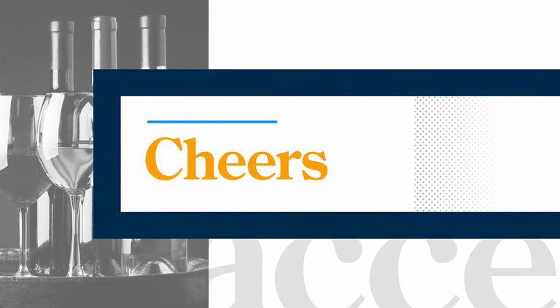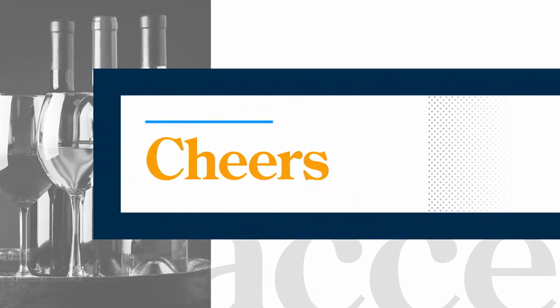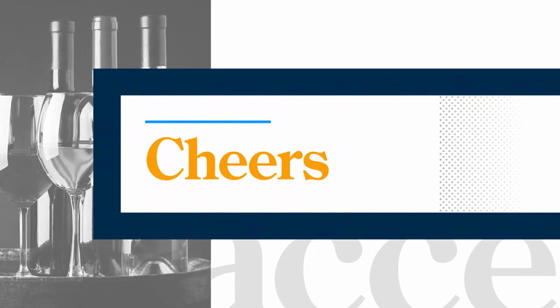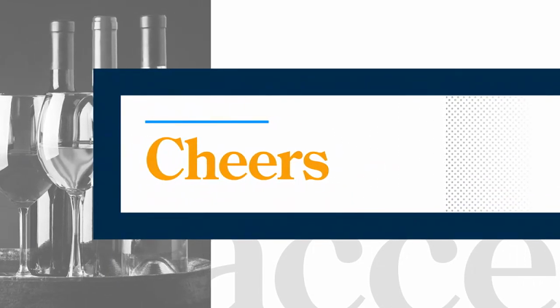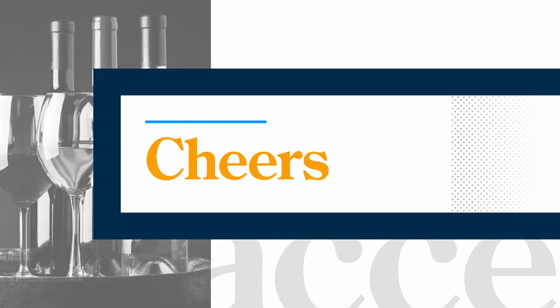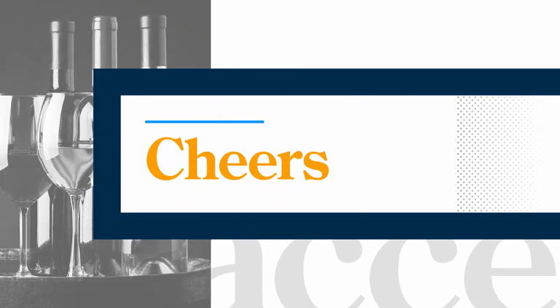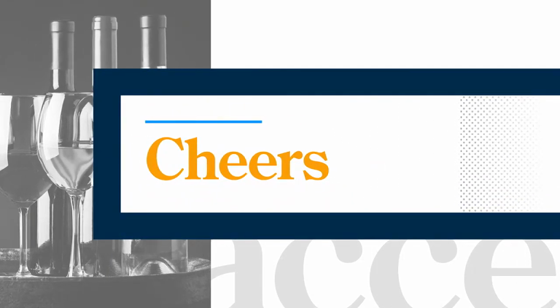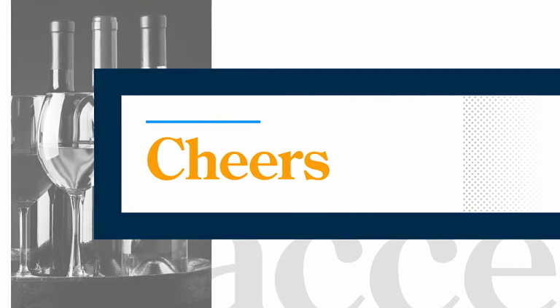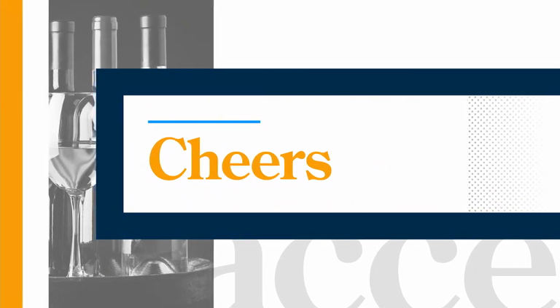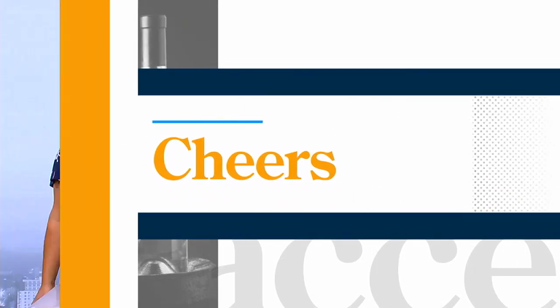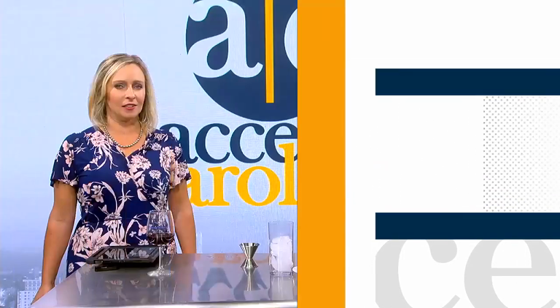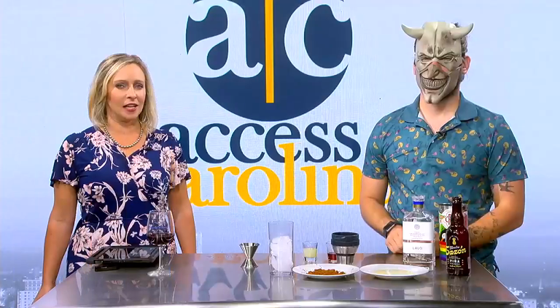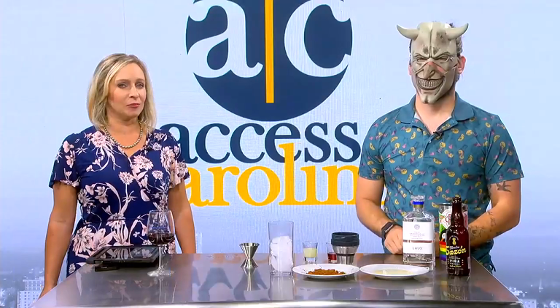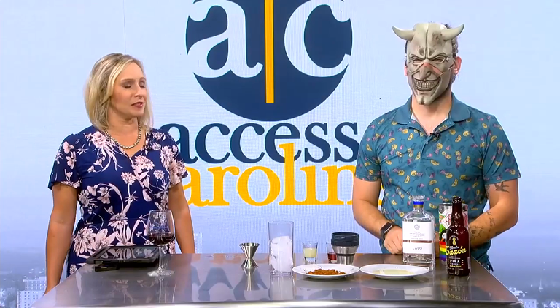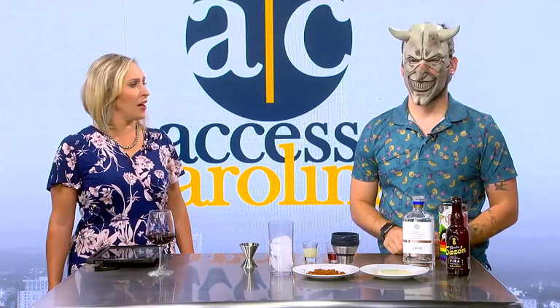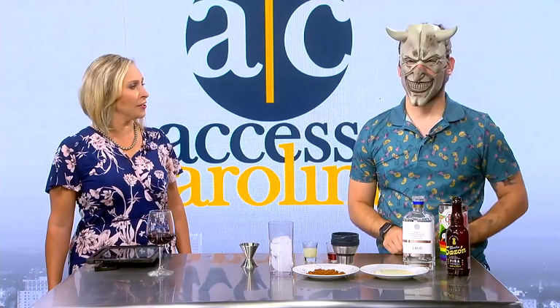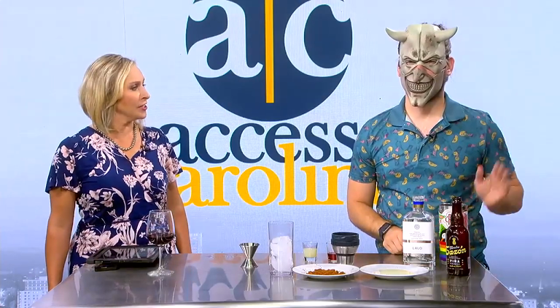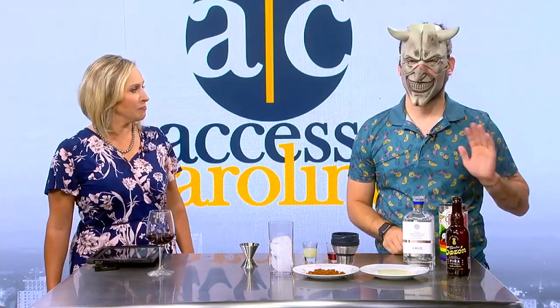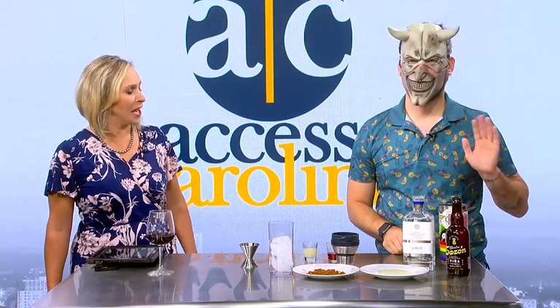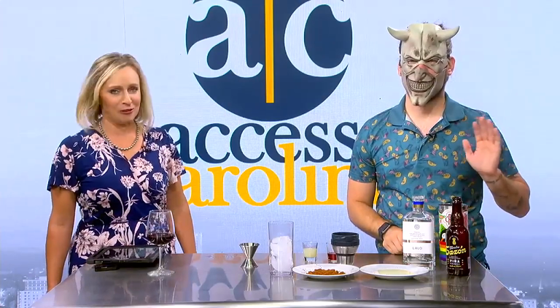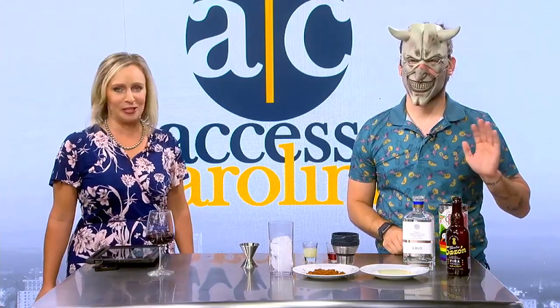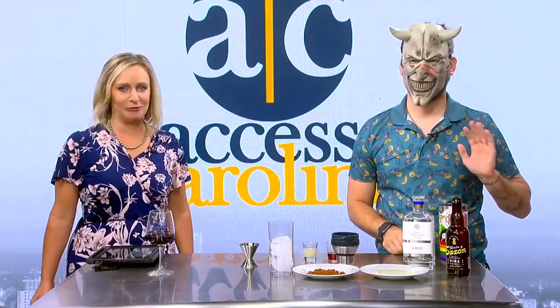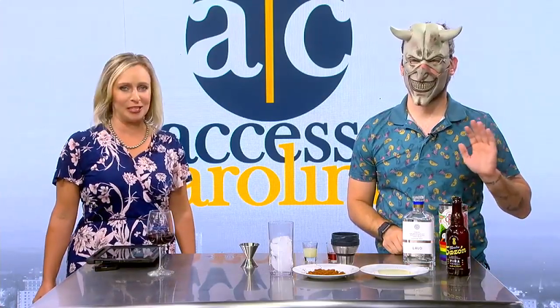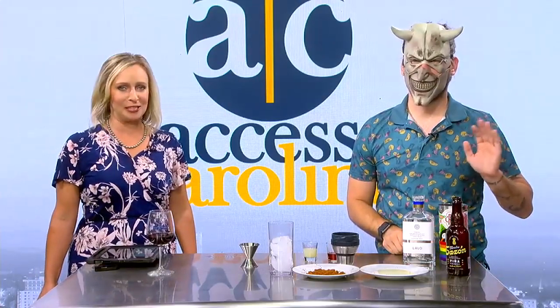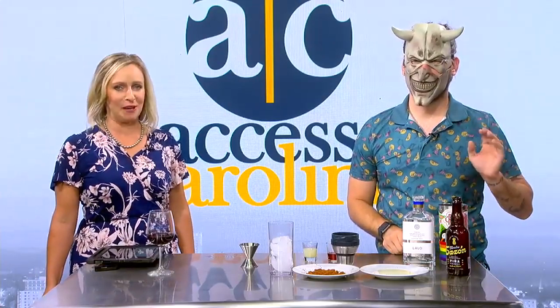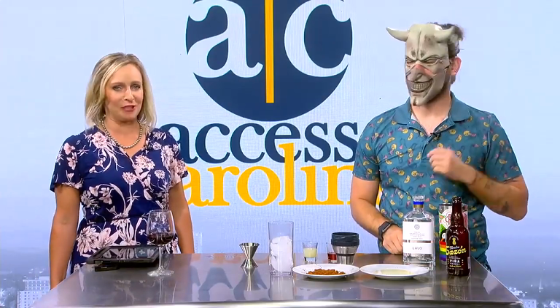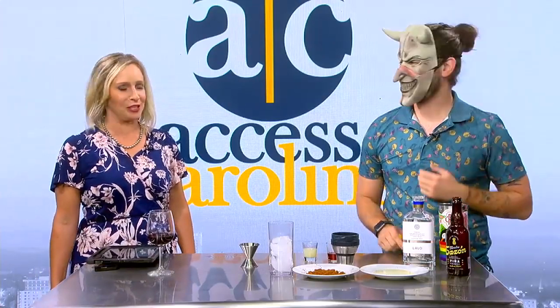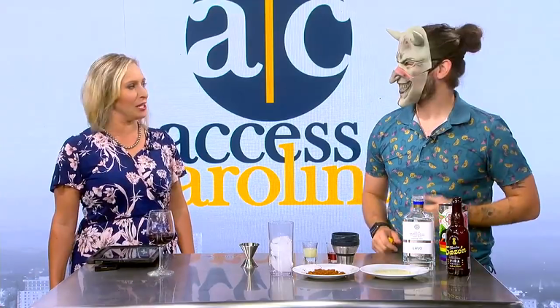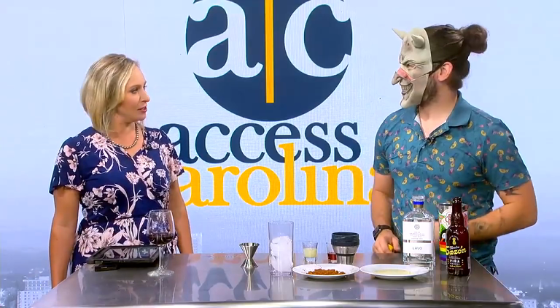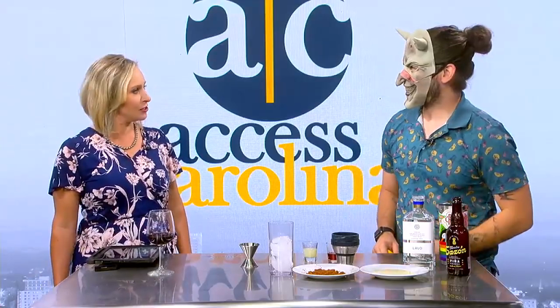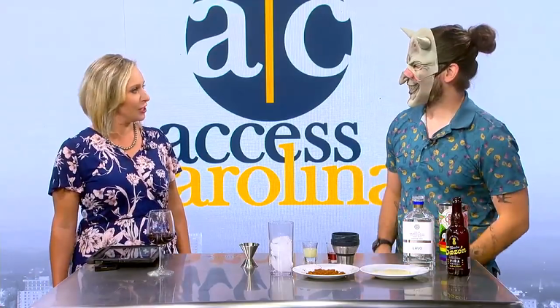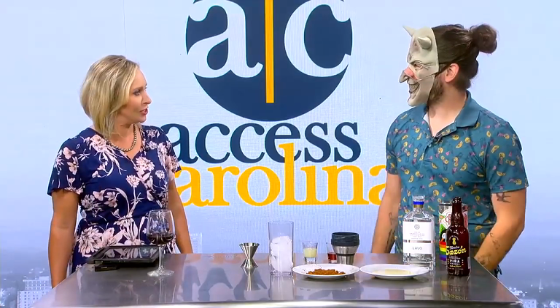Welcome back to Access Carolina. Sam Slaughter is back with this week's beverage demonstration.